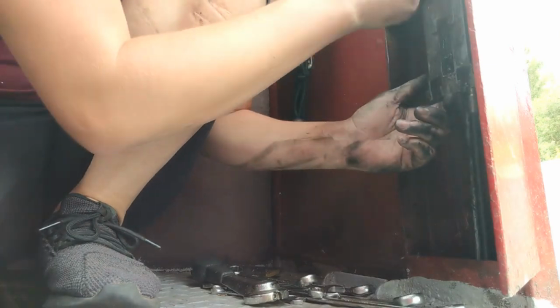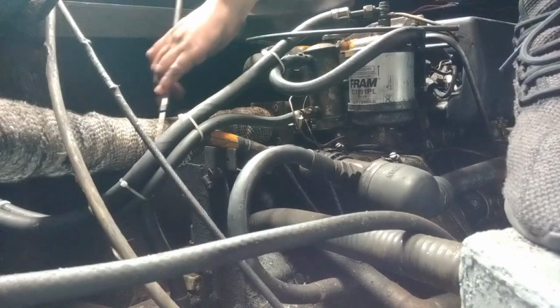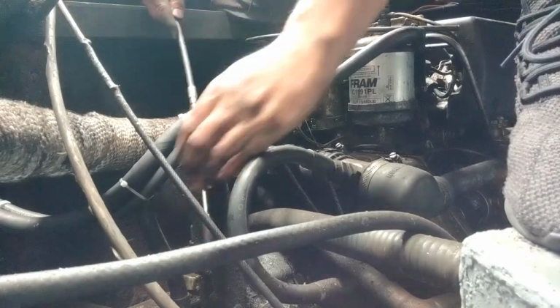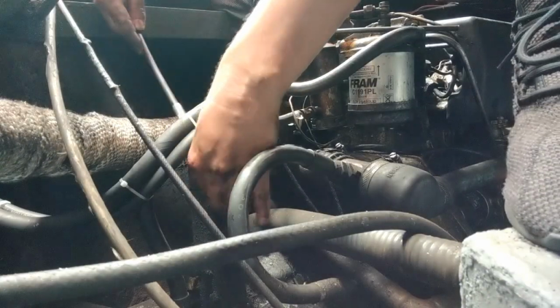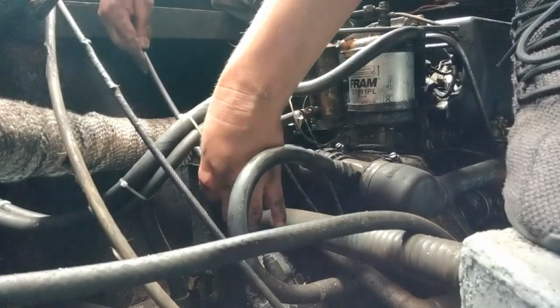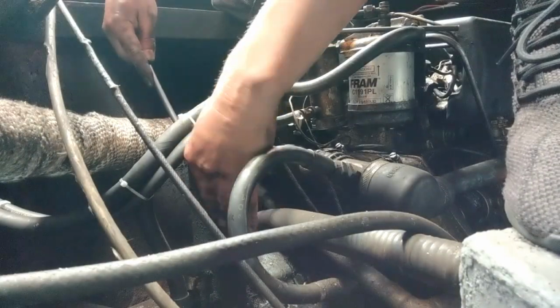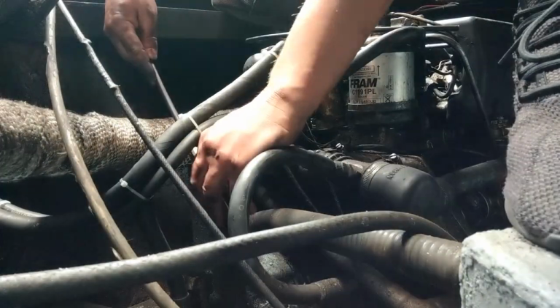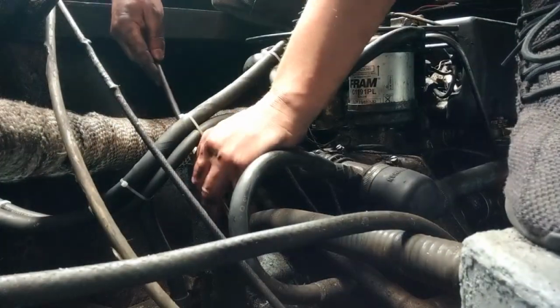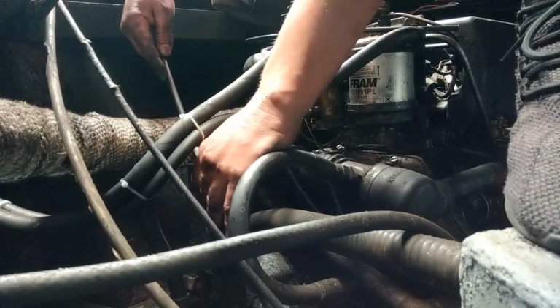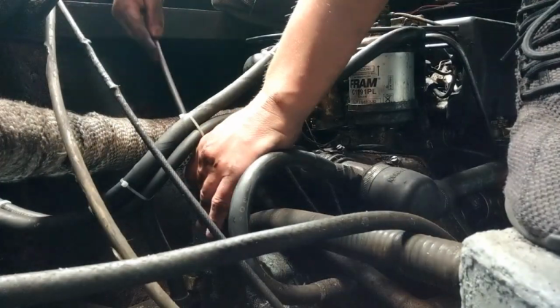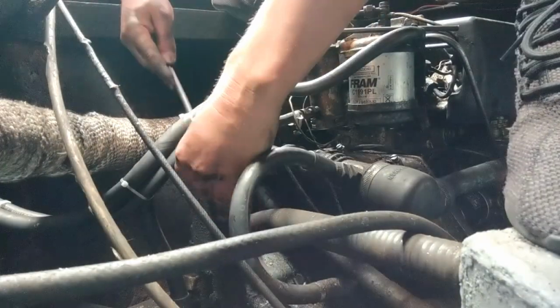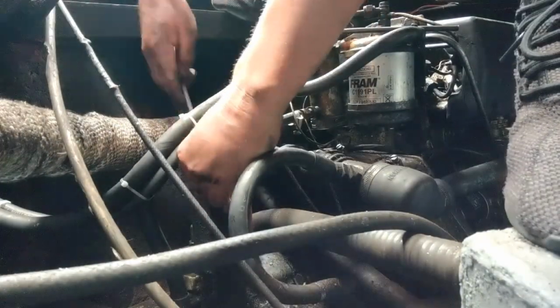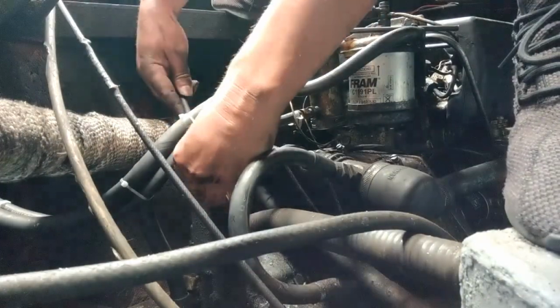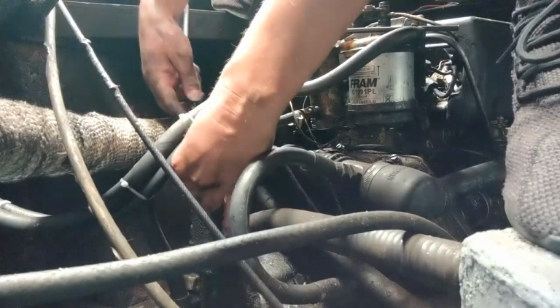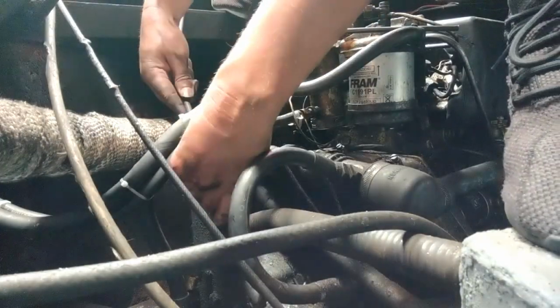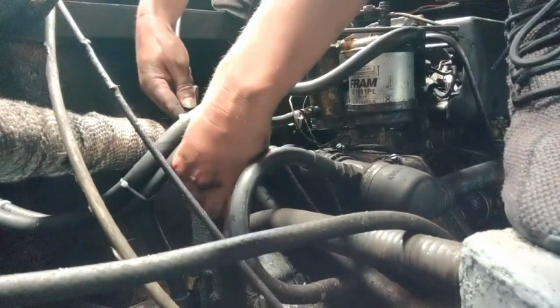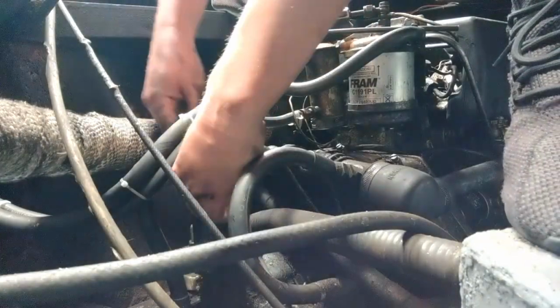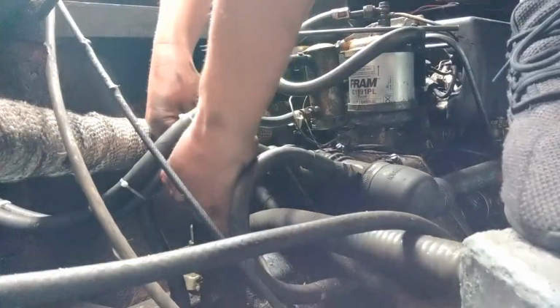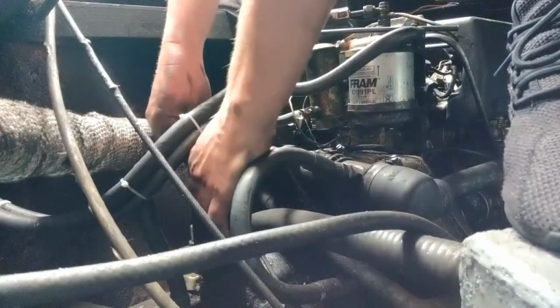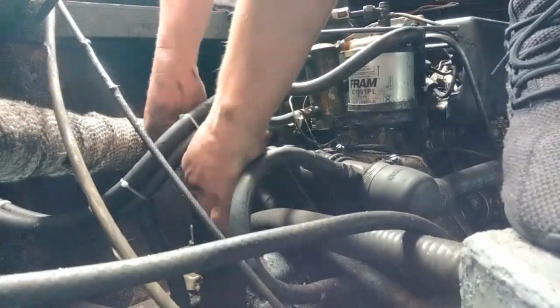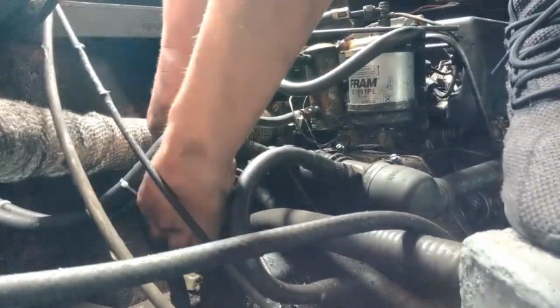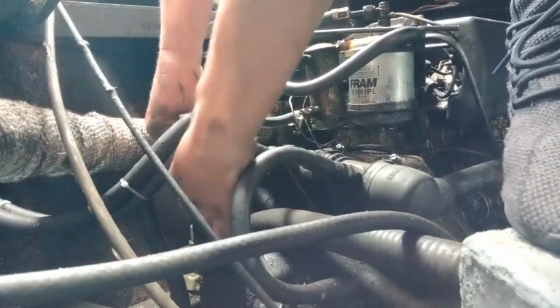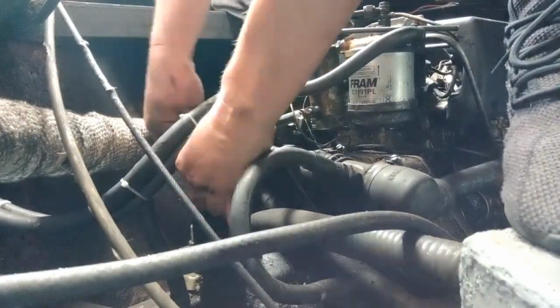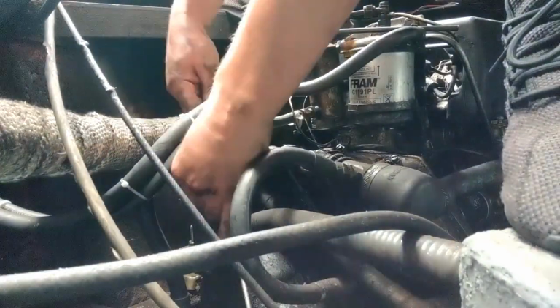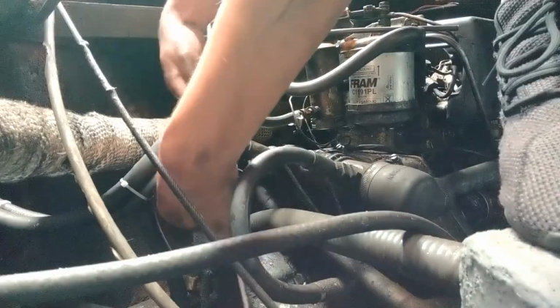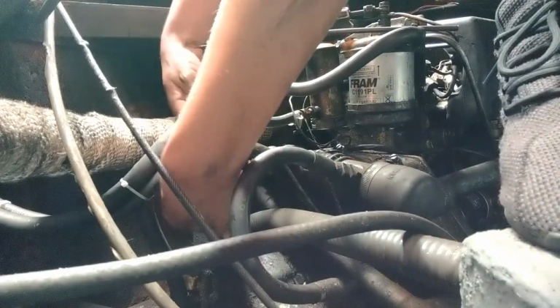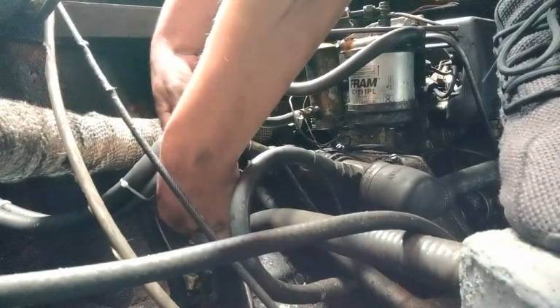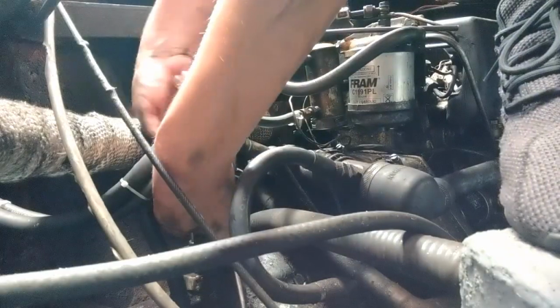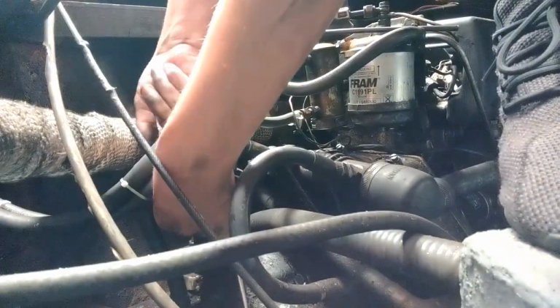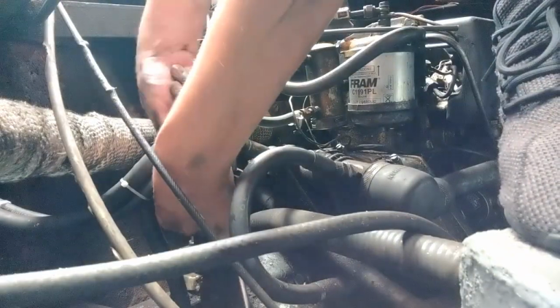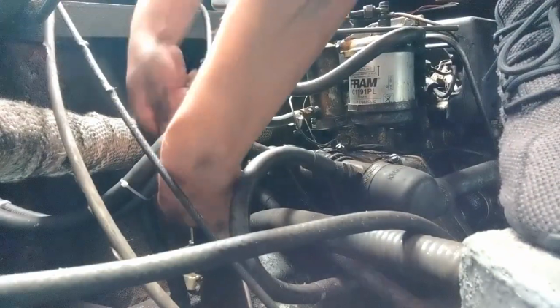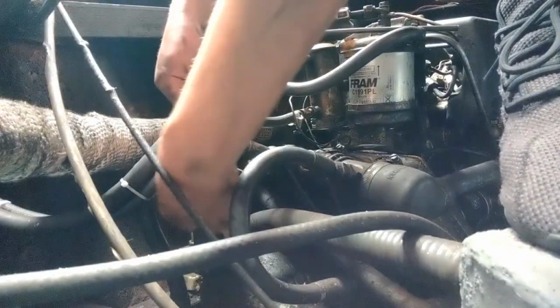I'll now slide the other end of the cable into the bracket on the side of the engine, locating it in its groove.